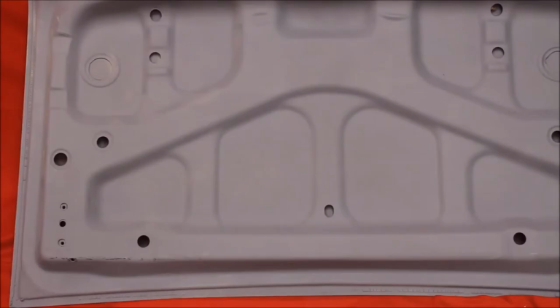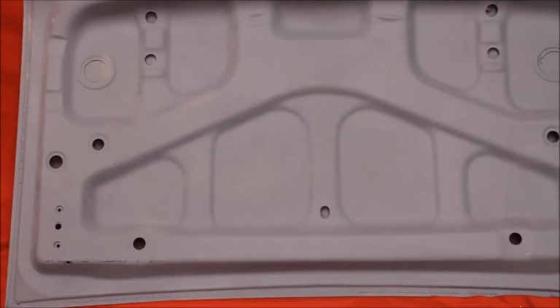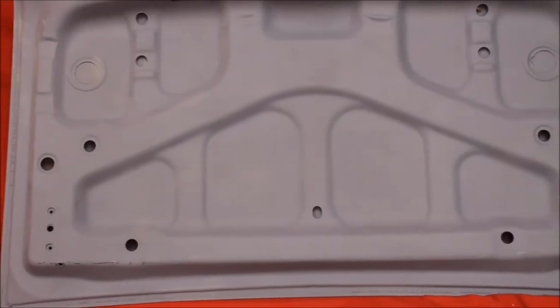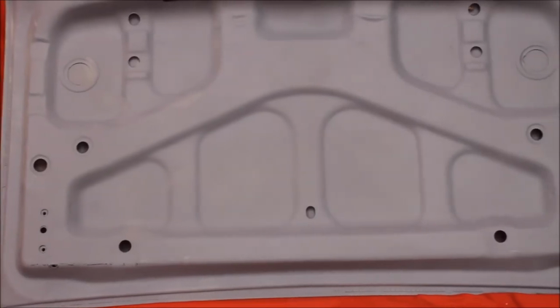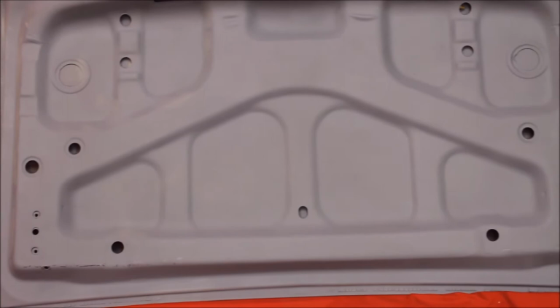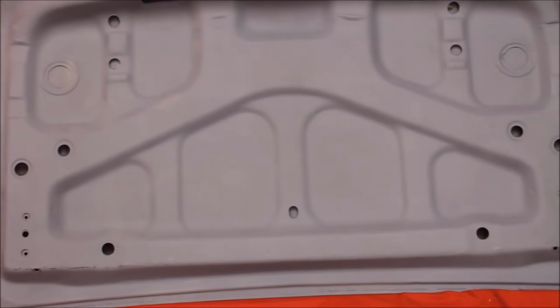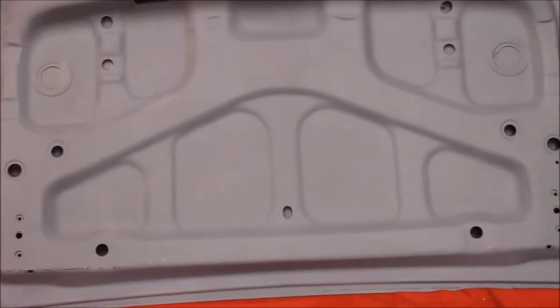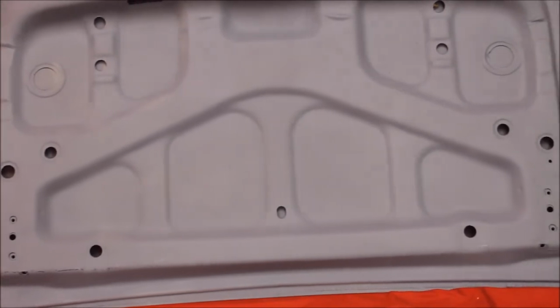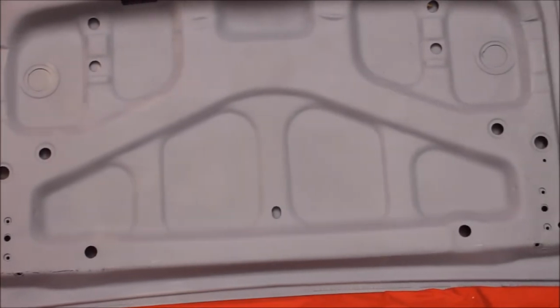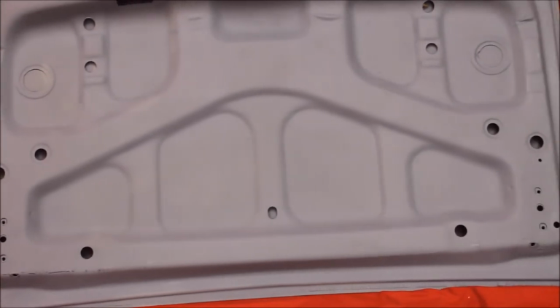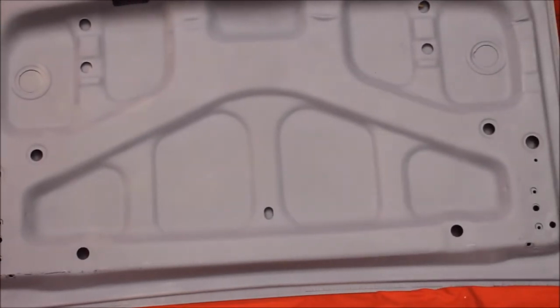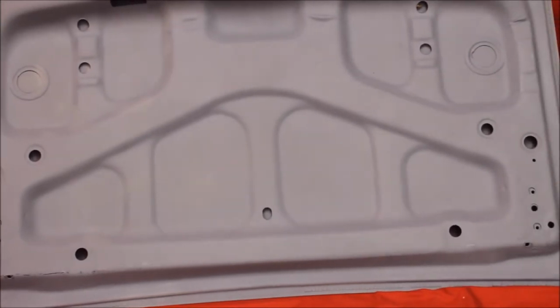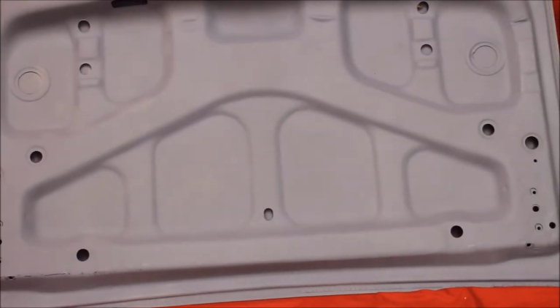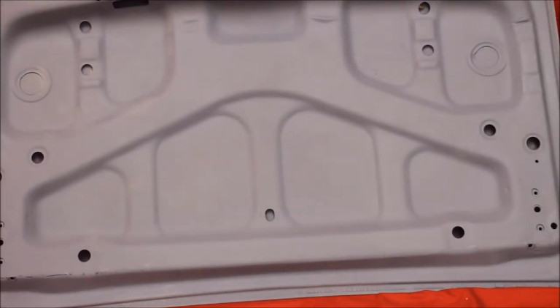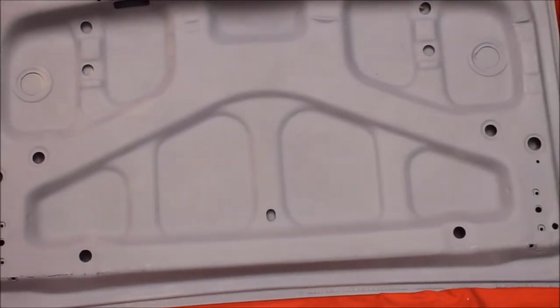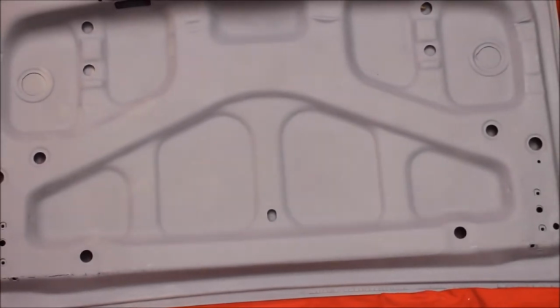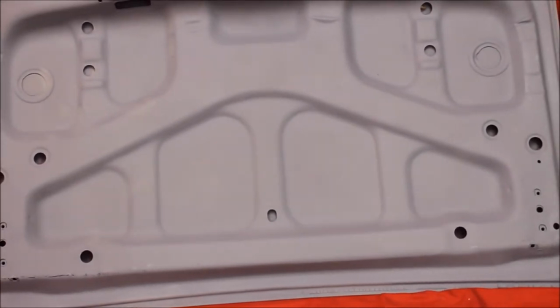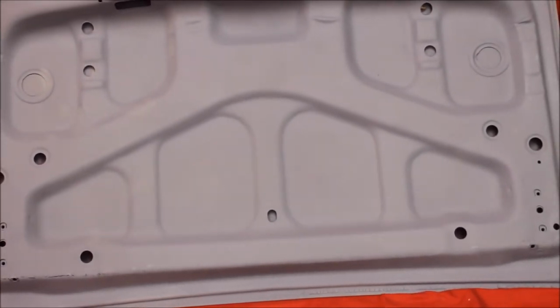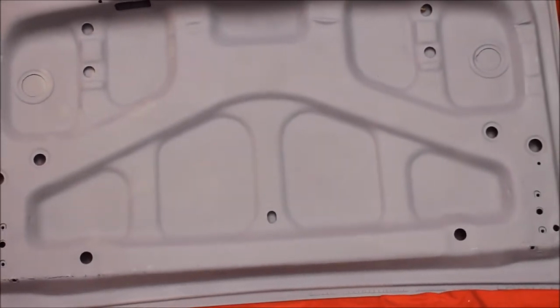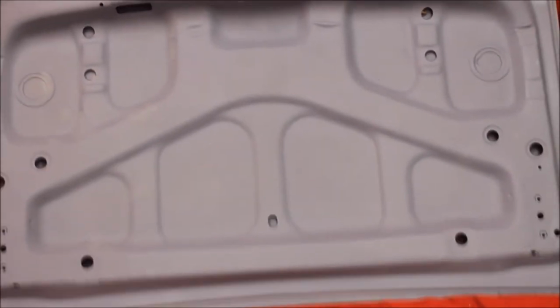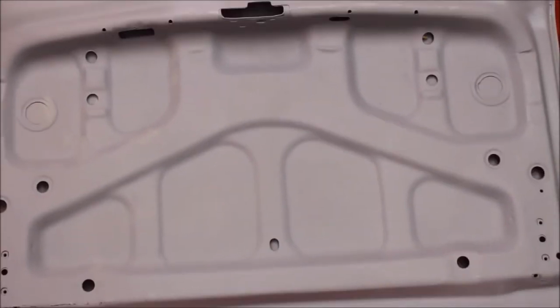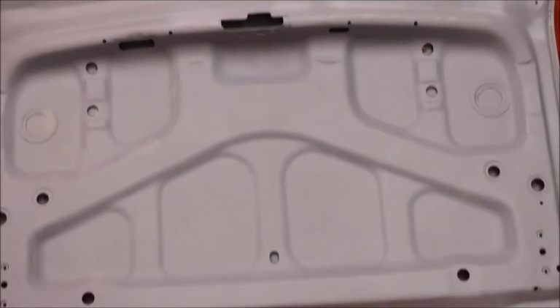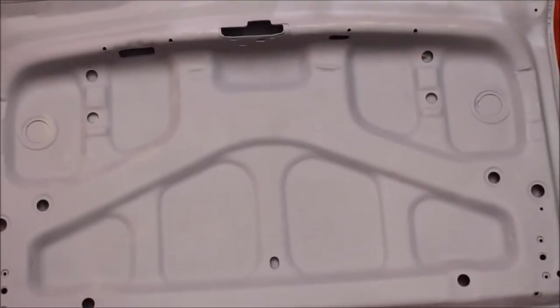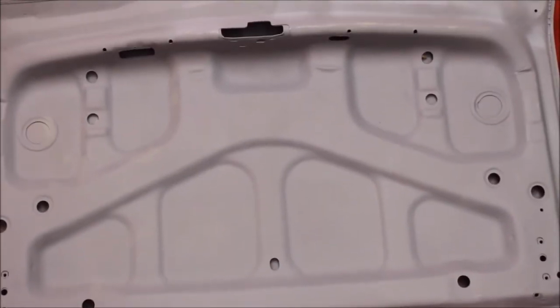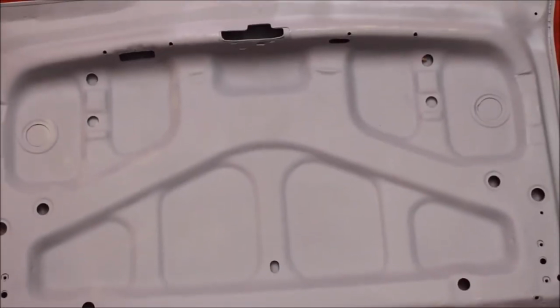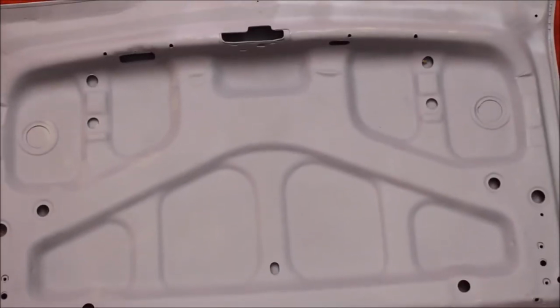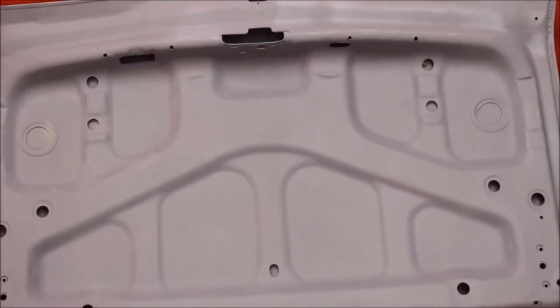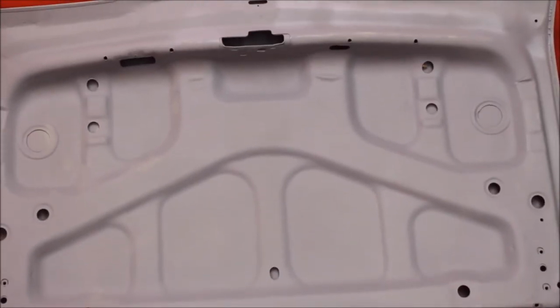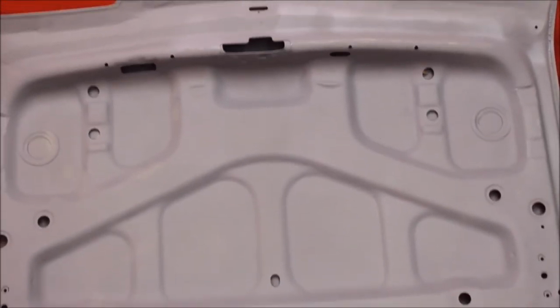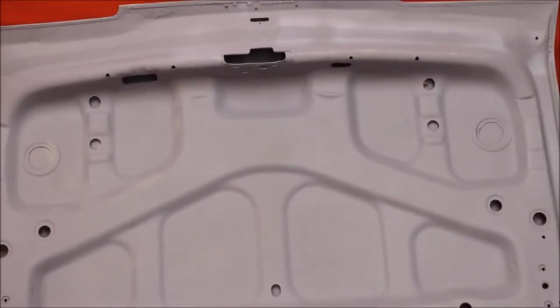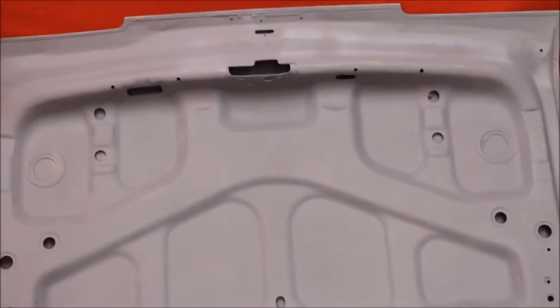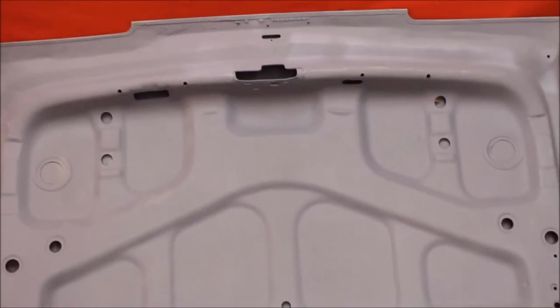Here's the back side of that trunk lid. Bead blasted, rust free. Very nice.